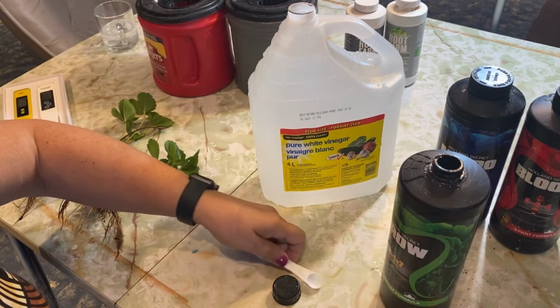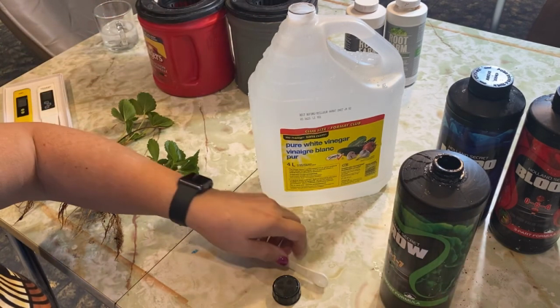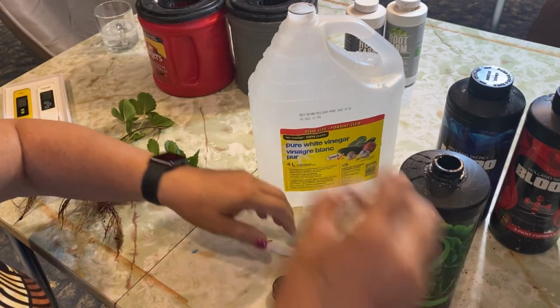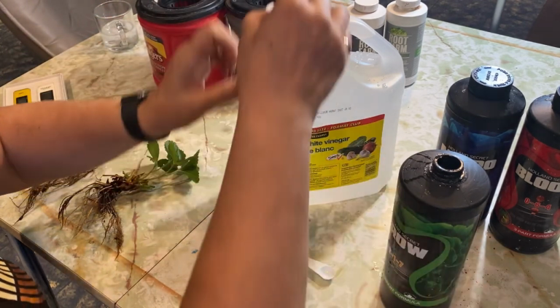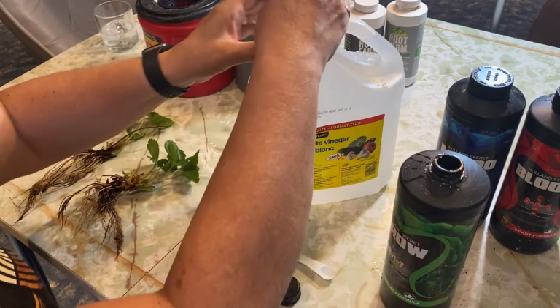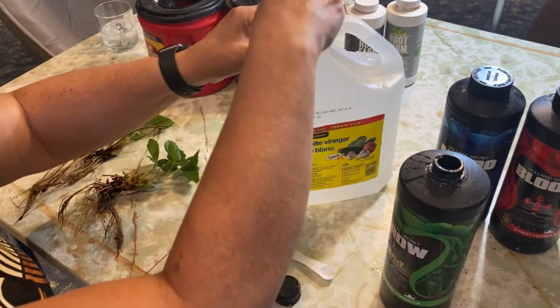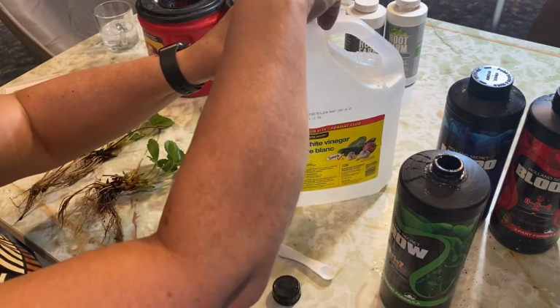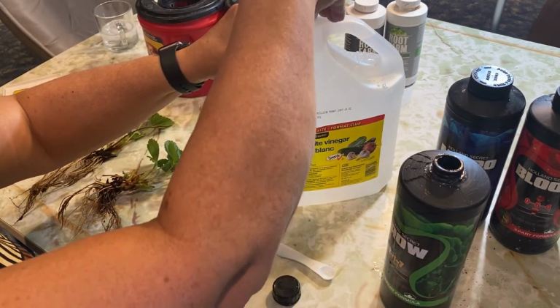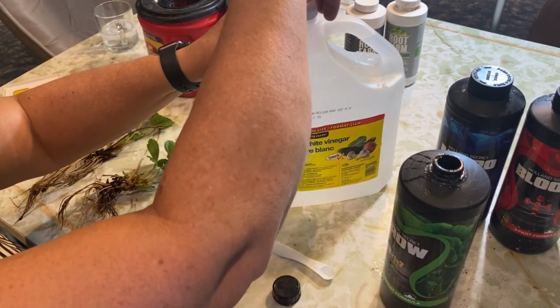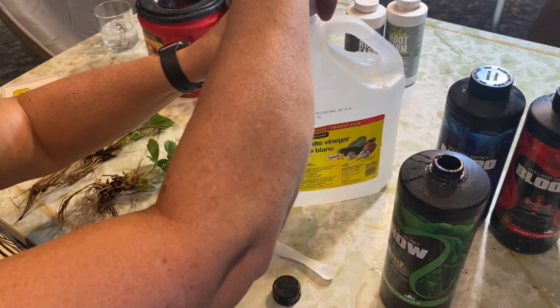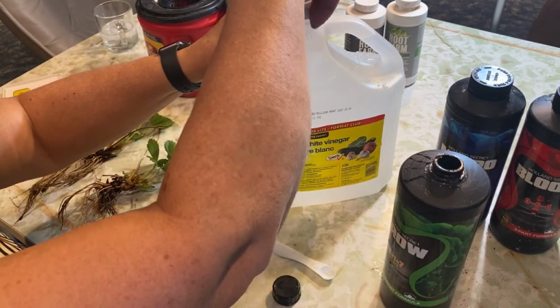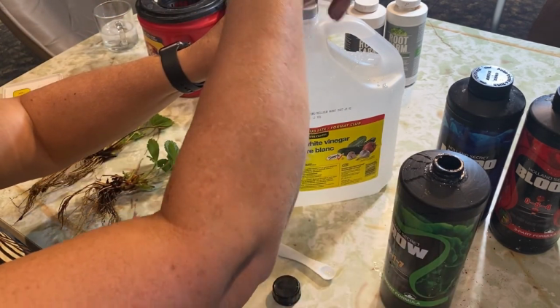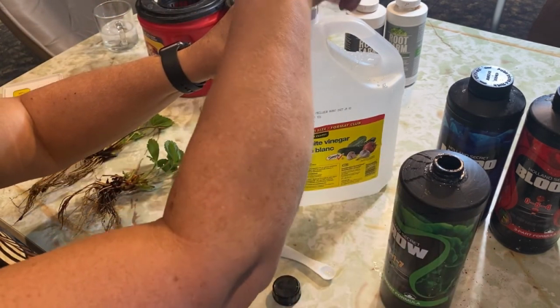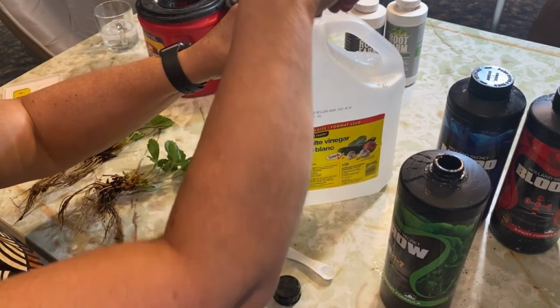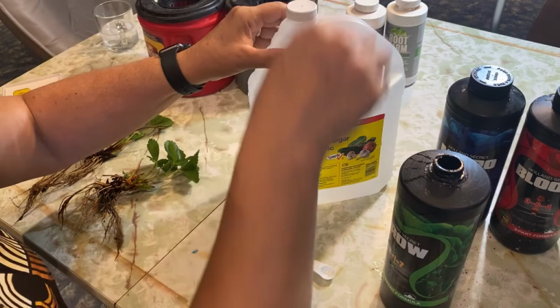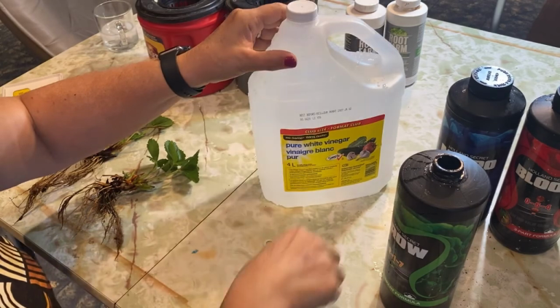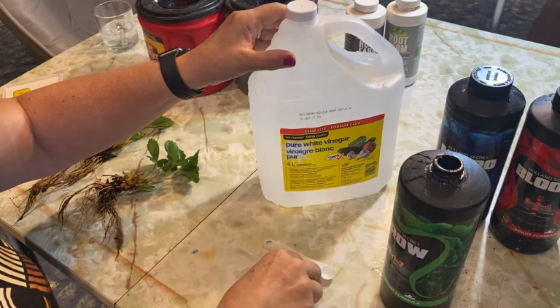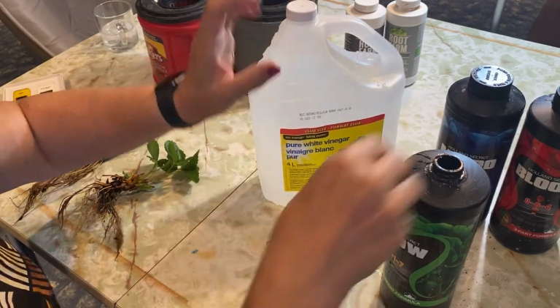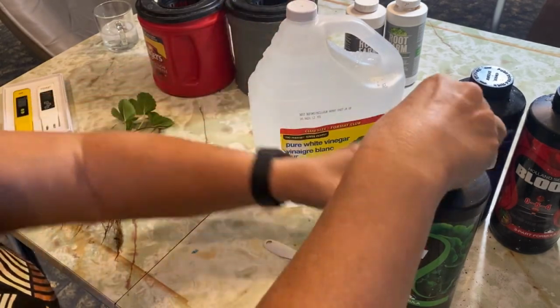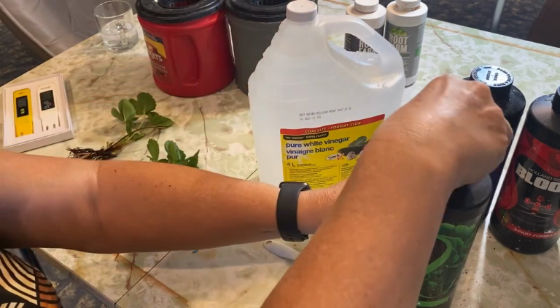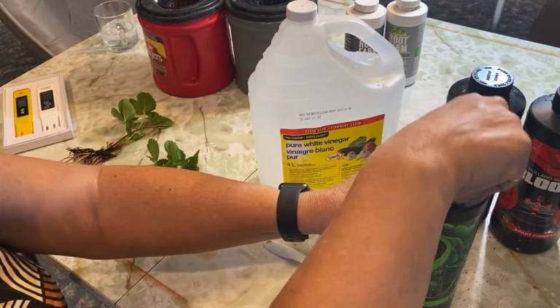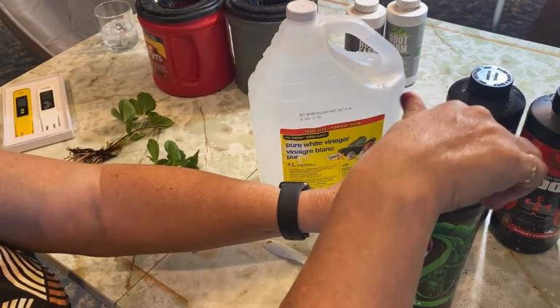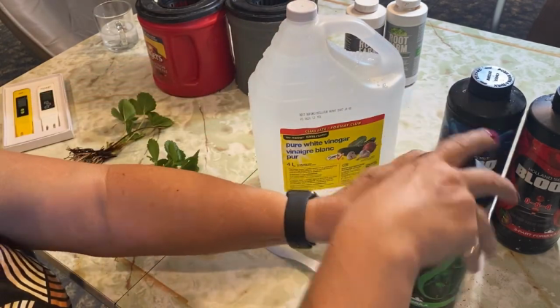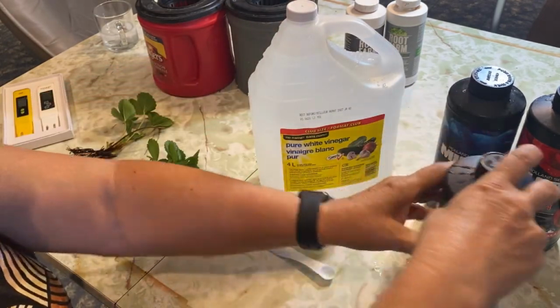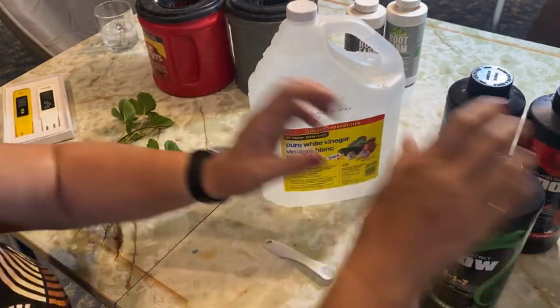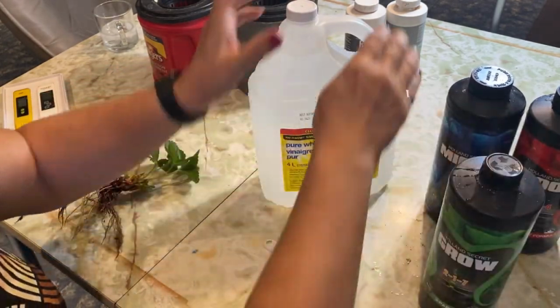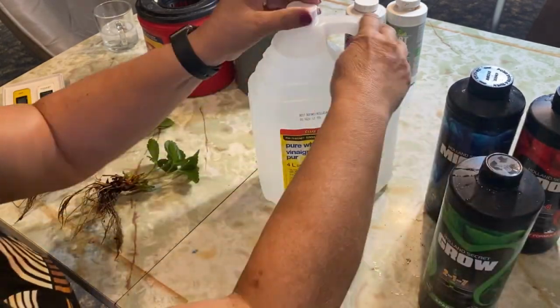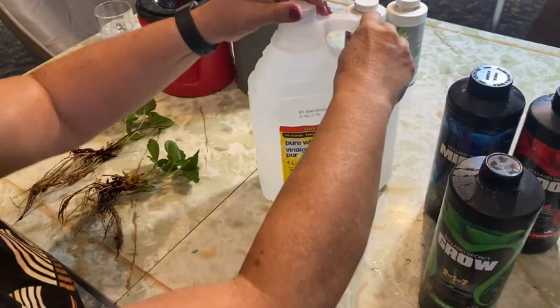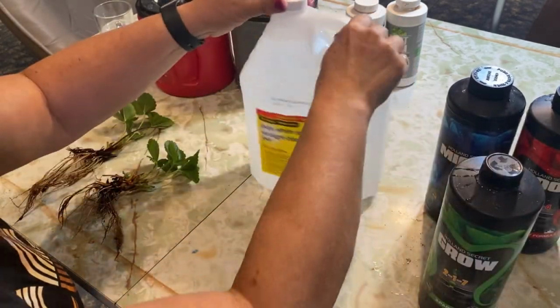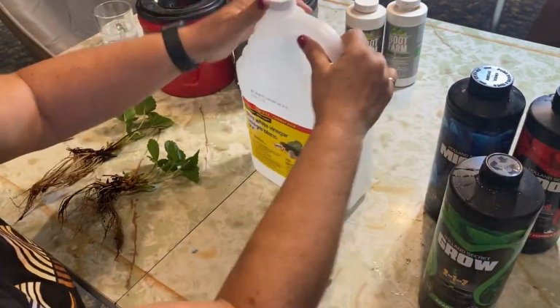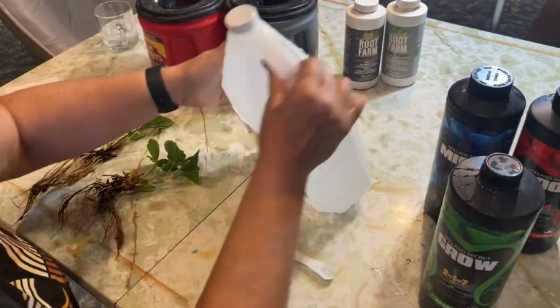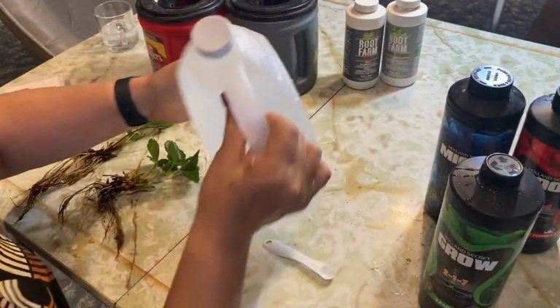You want to make sure that you have it well mixed before you add the next part to your jug.